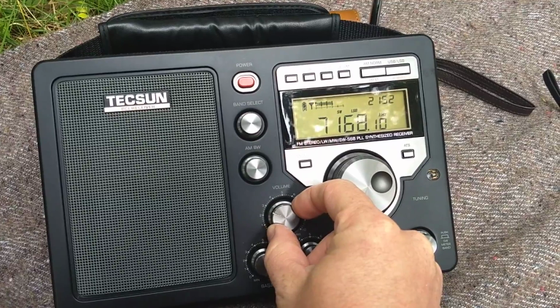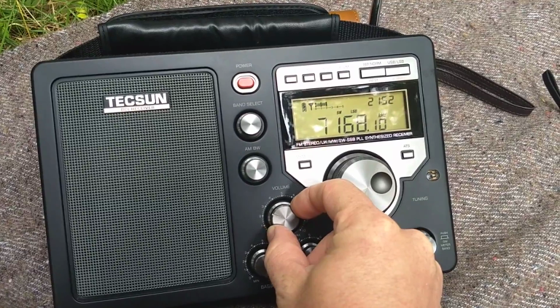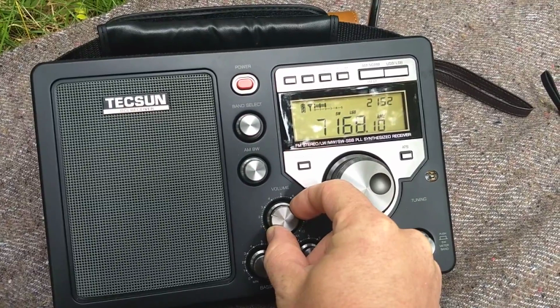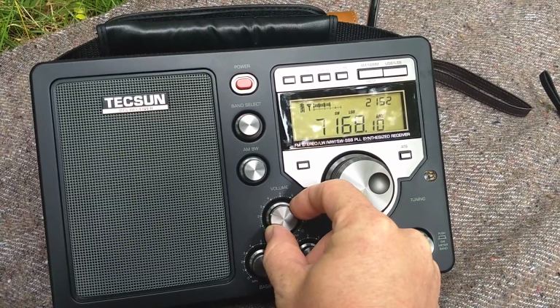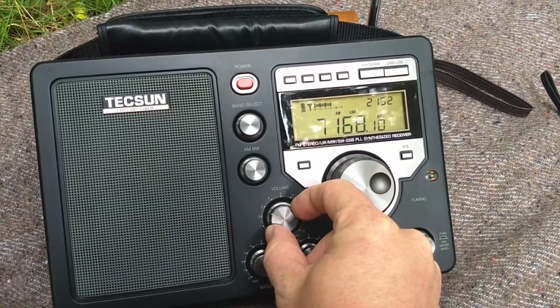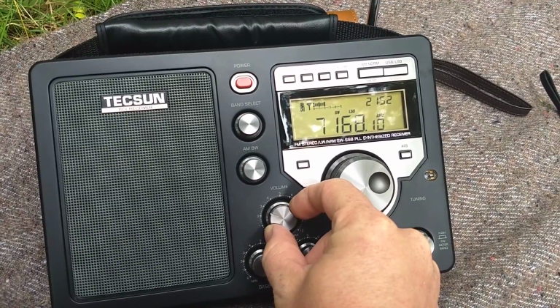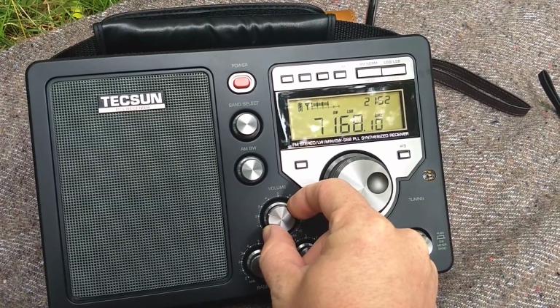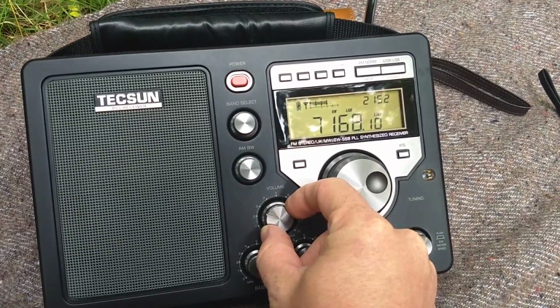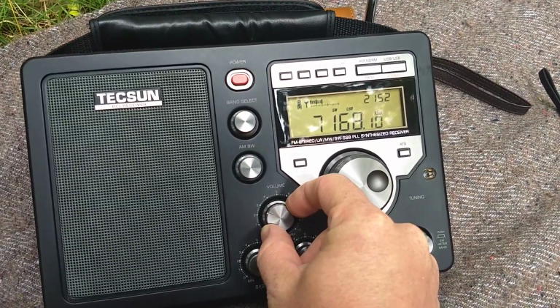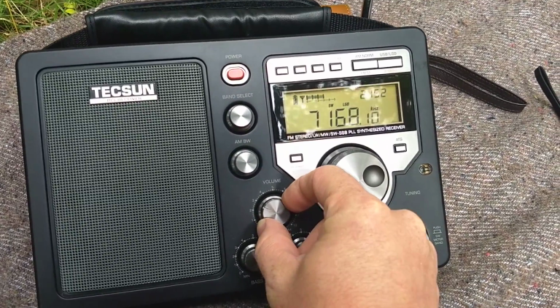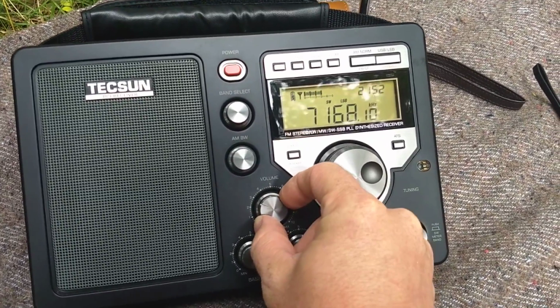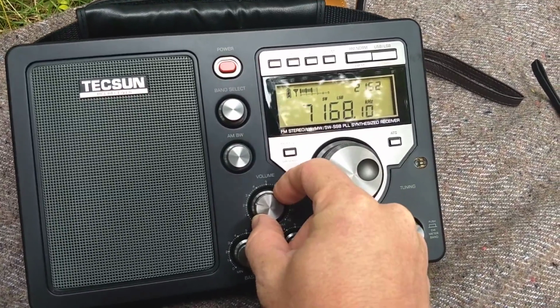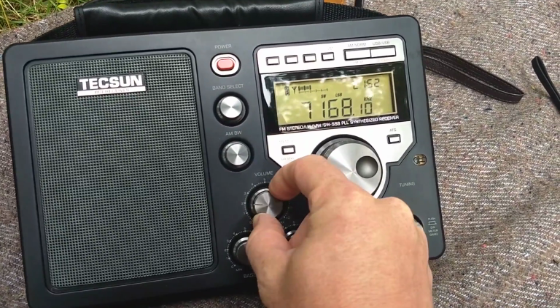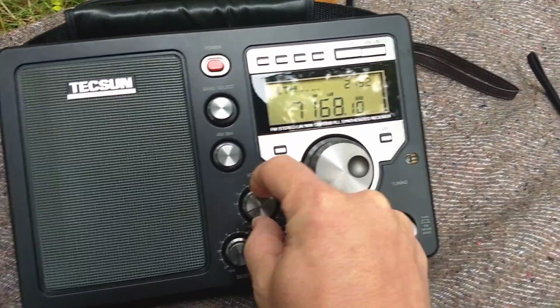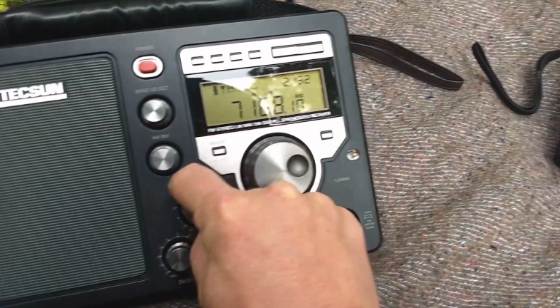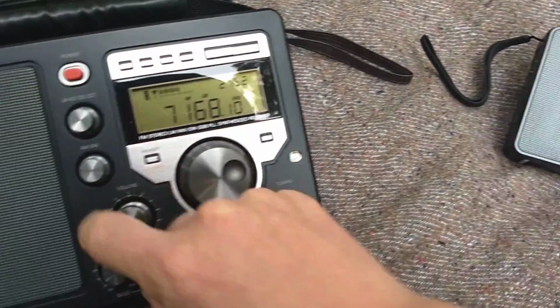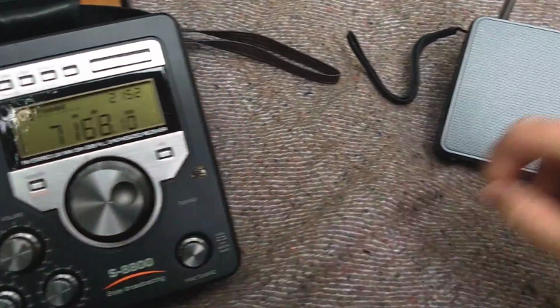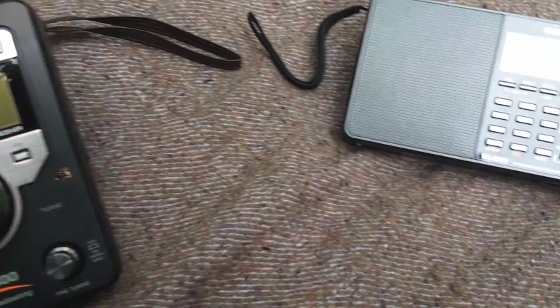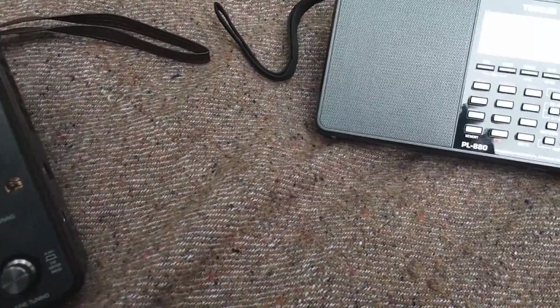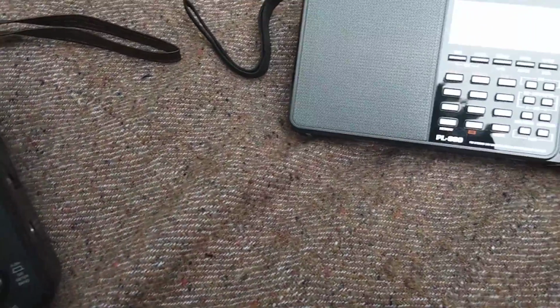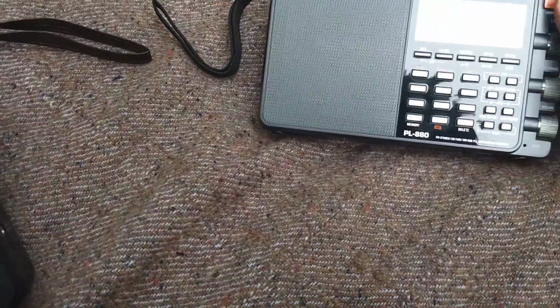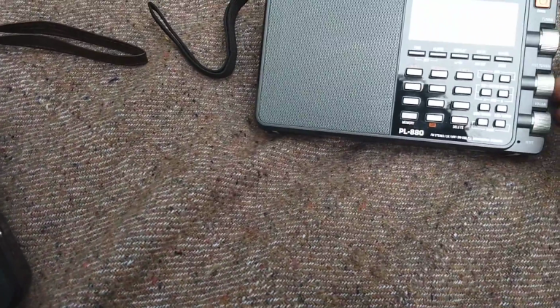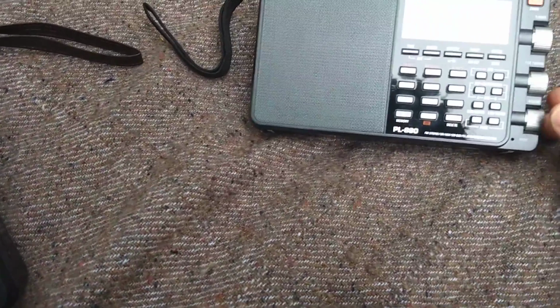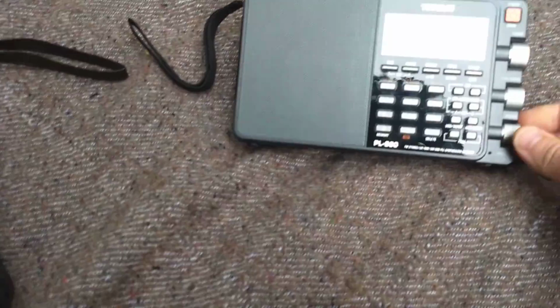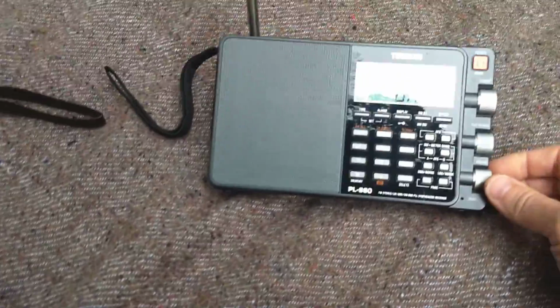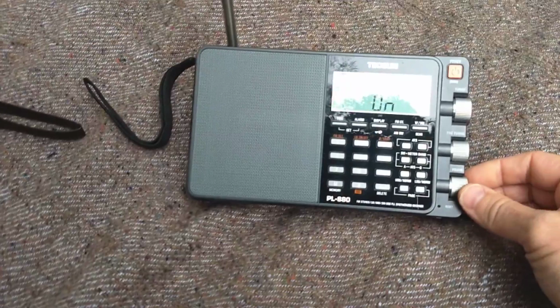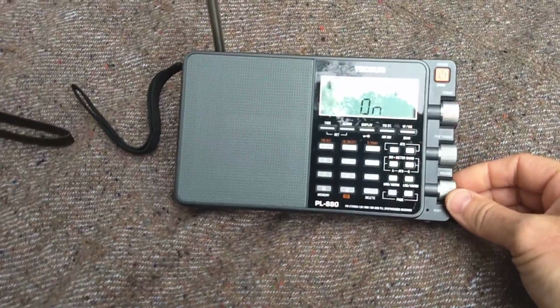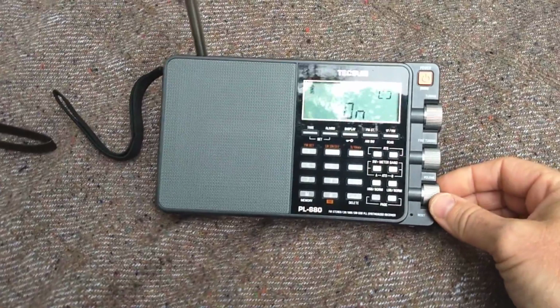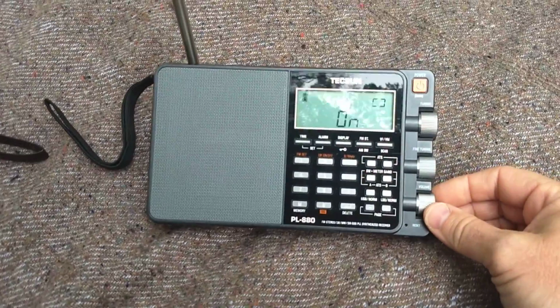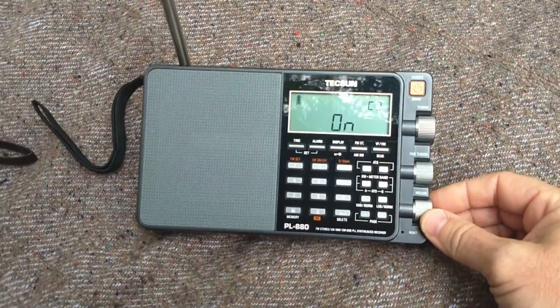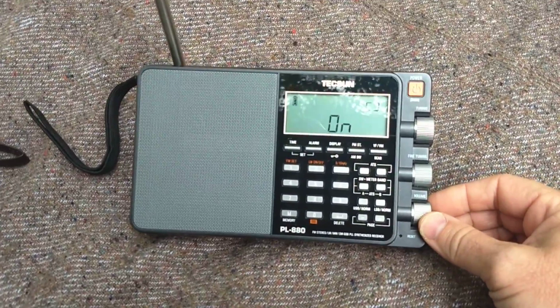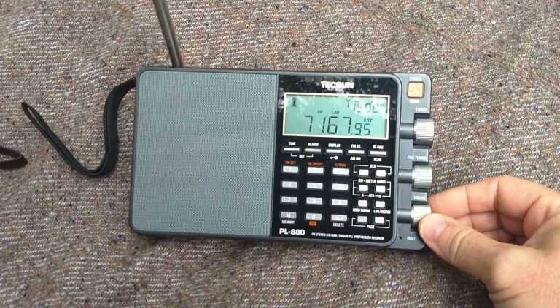You've got to get to work, so I'm not going to tie you up. And let's see here what the PL880 sounds like.